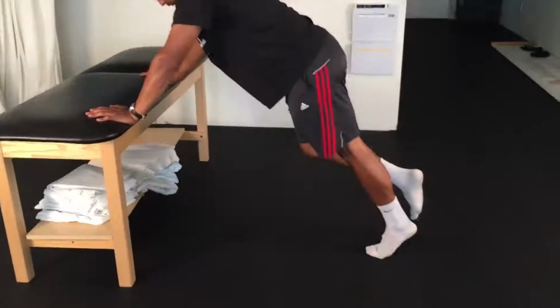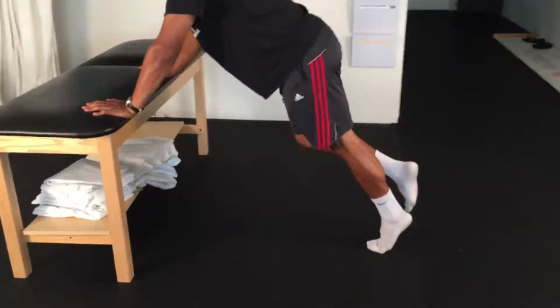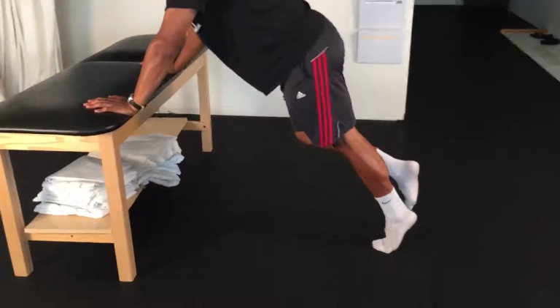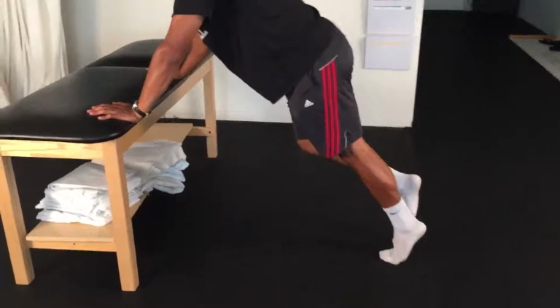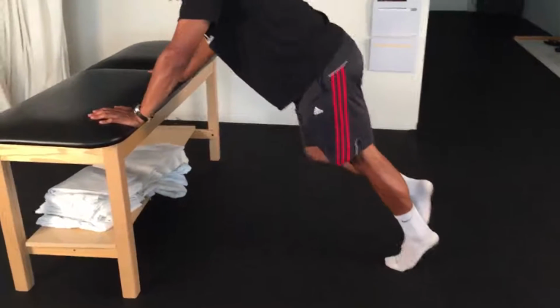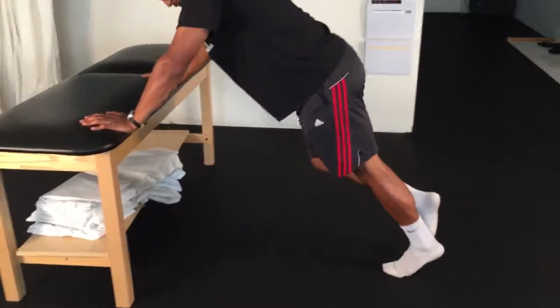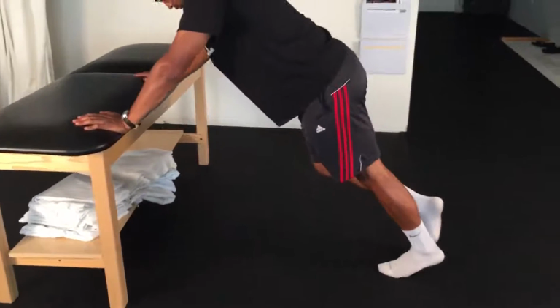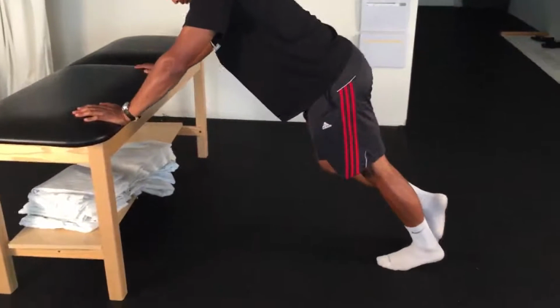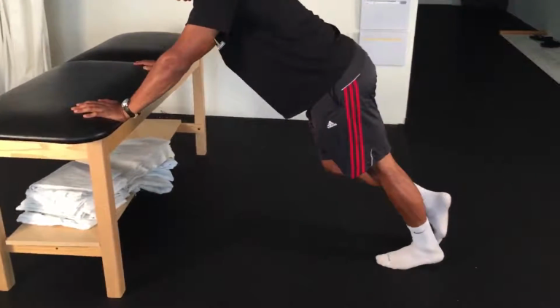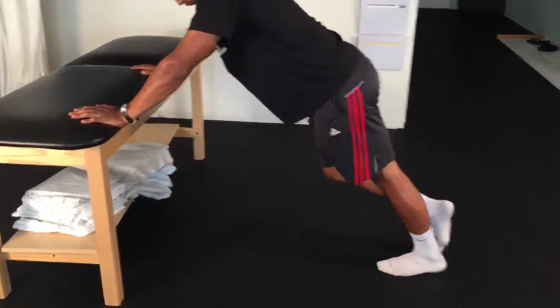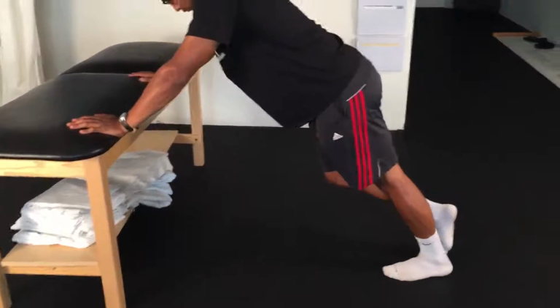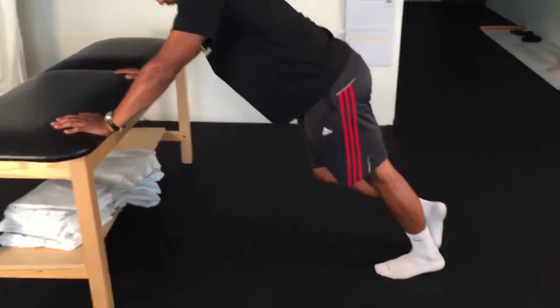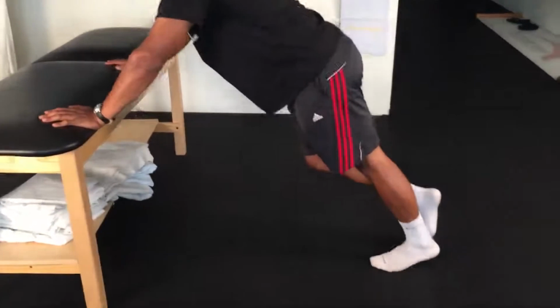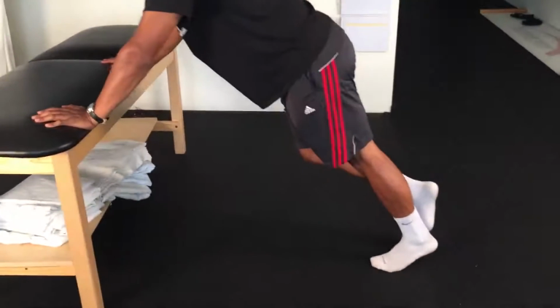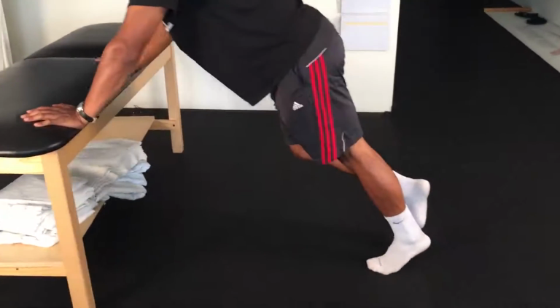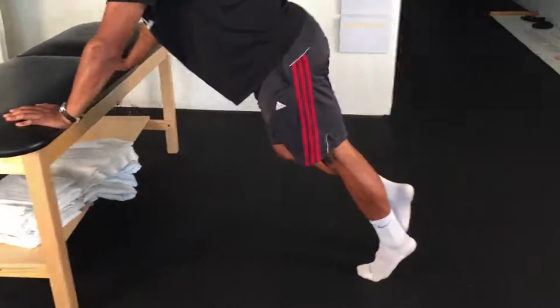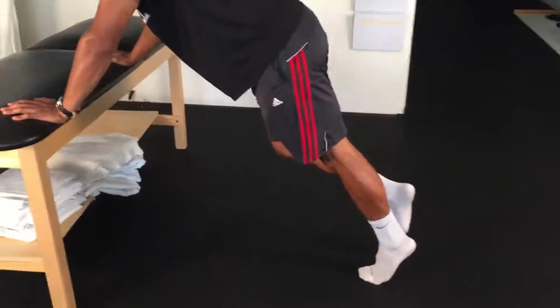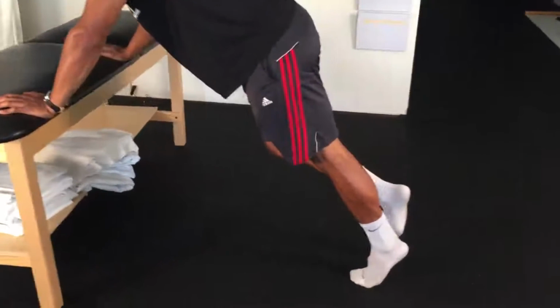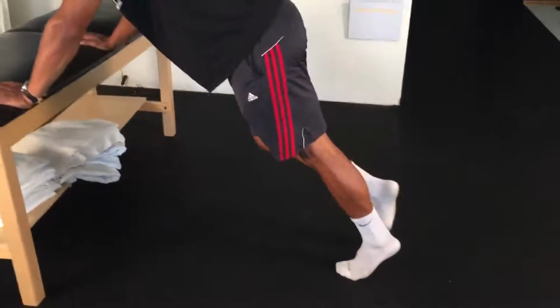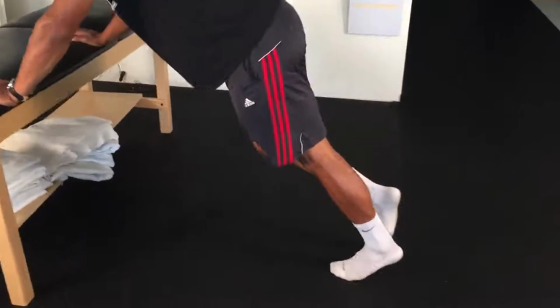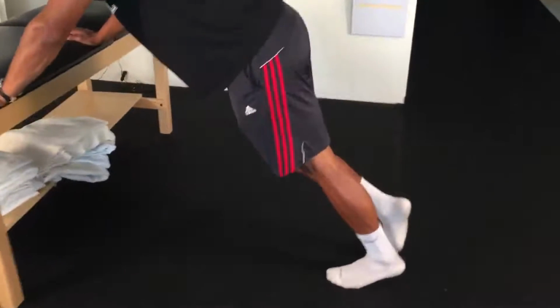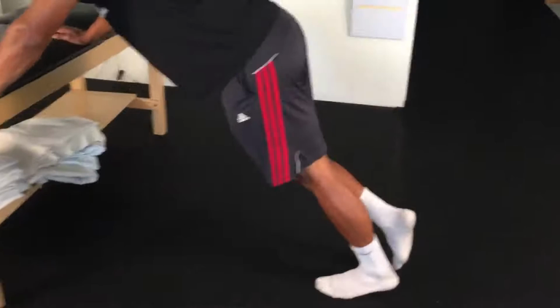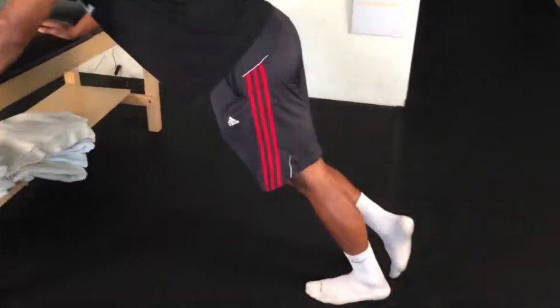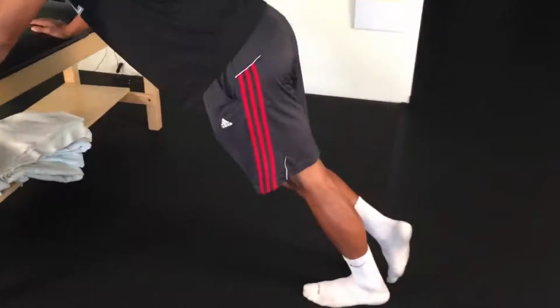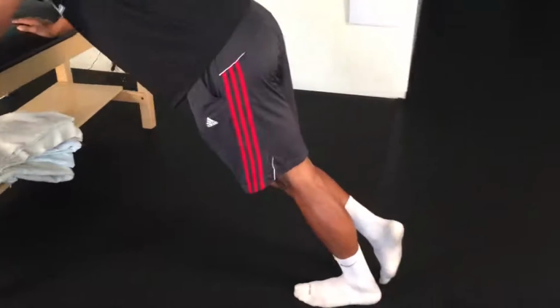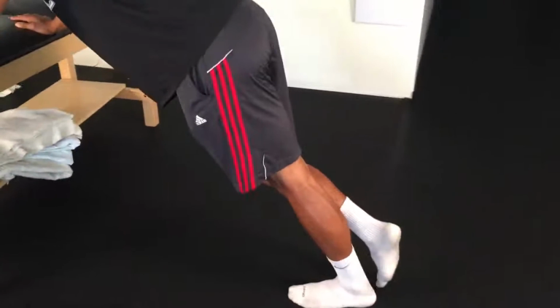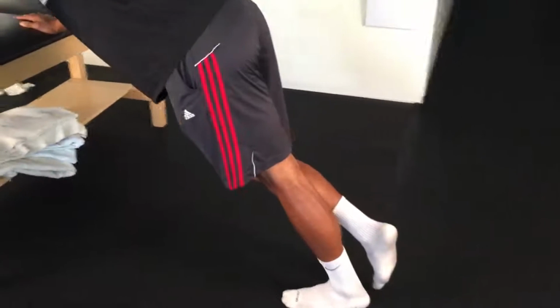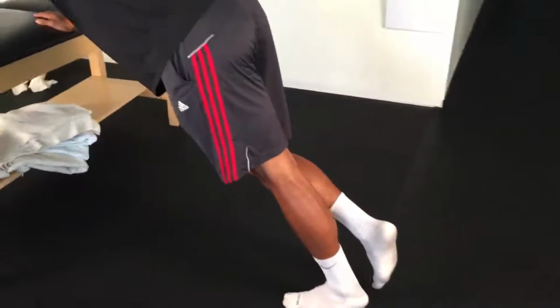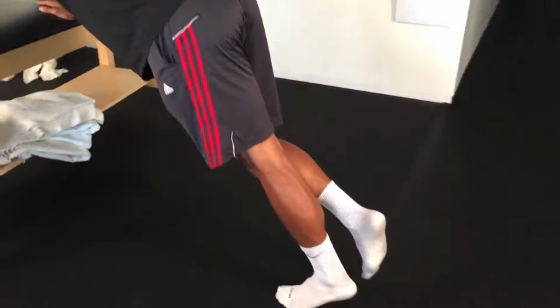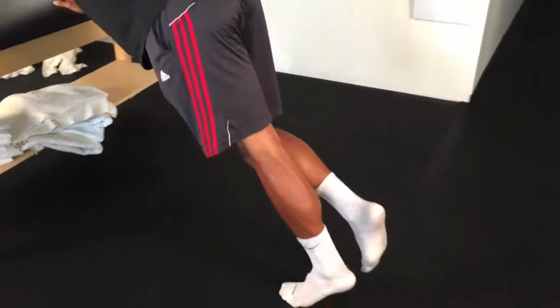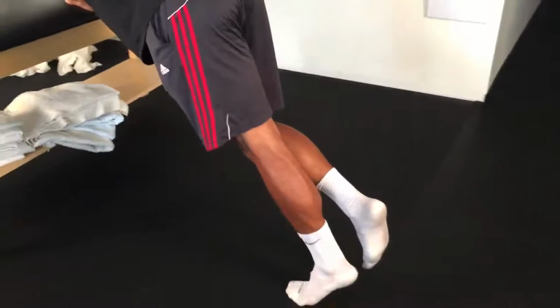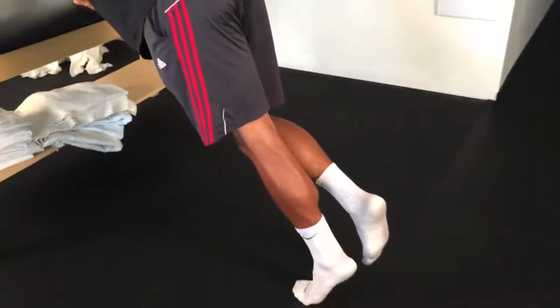Start with your arms supported on a table and straighten the involved leg, keeping the heel on the ground, while bending the uninvolved leg.